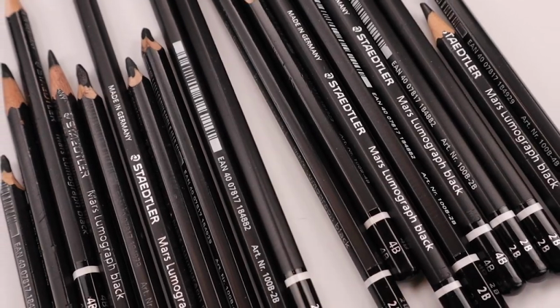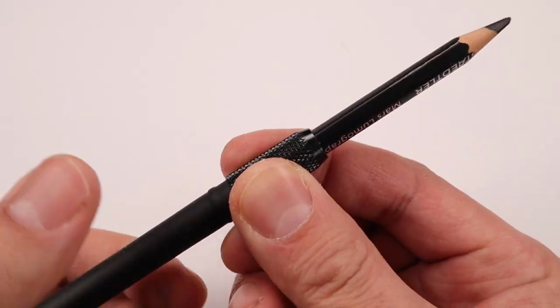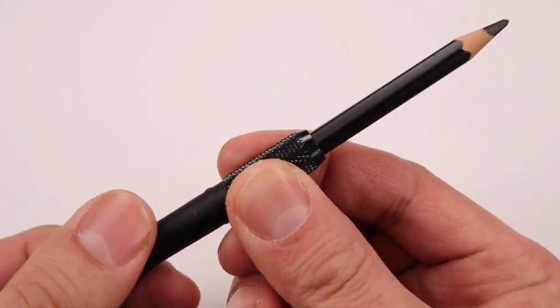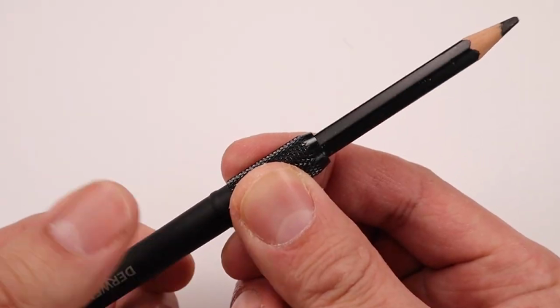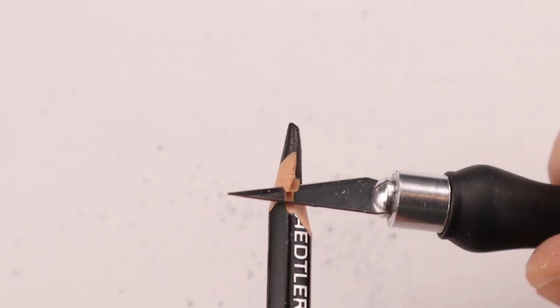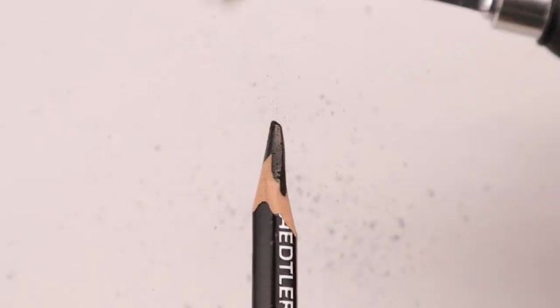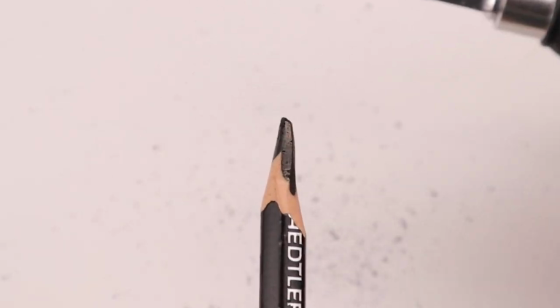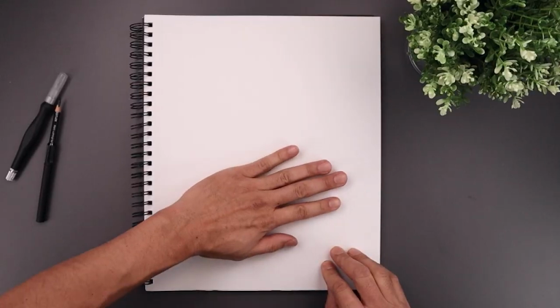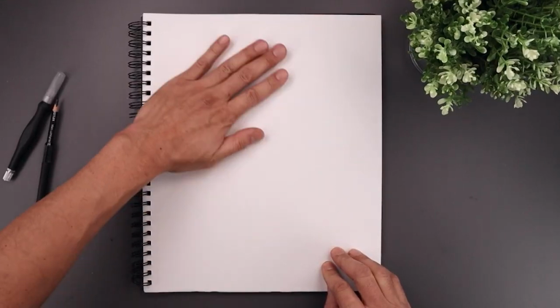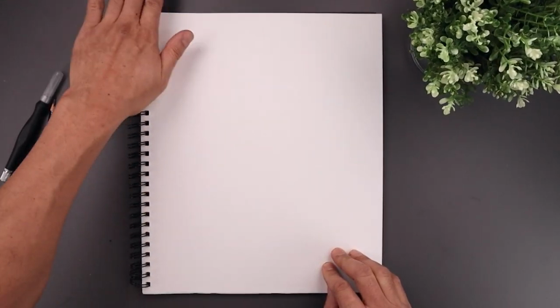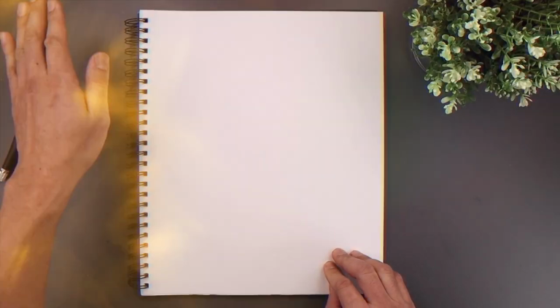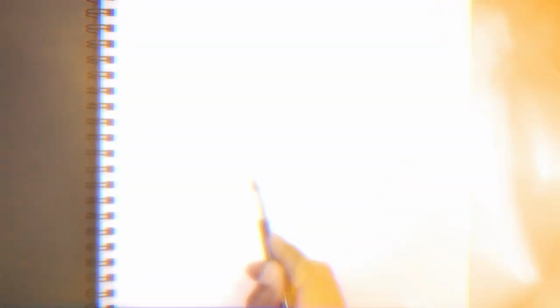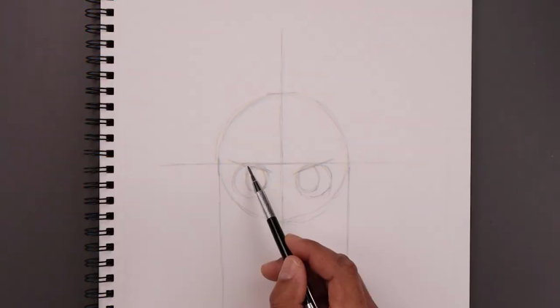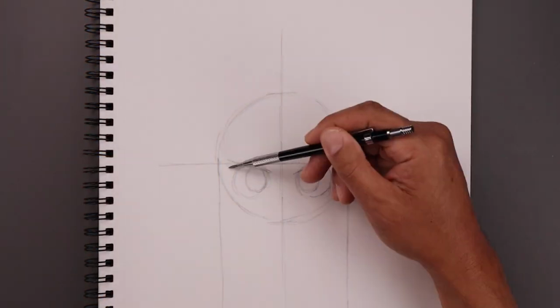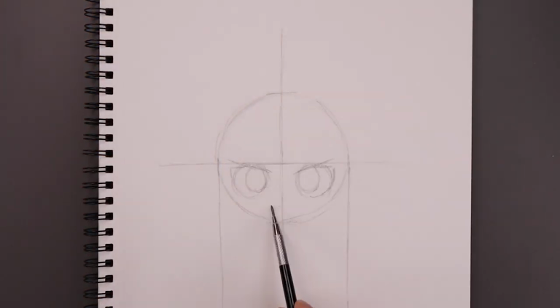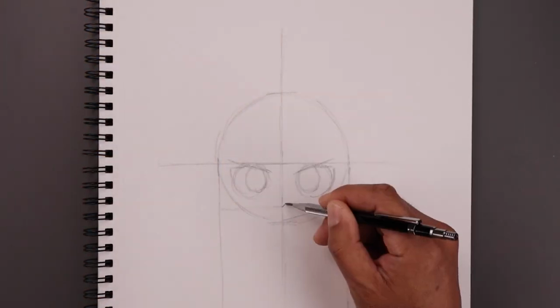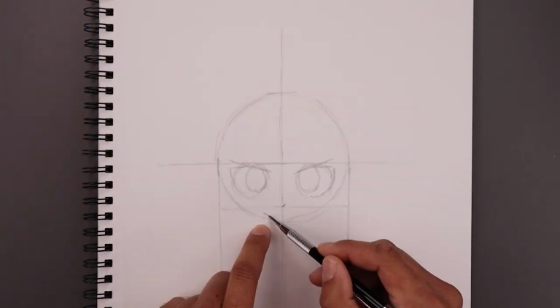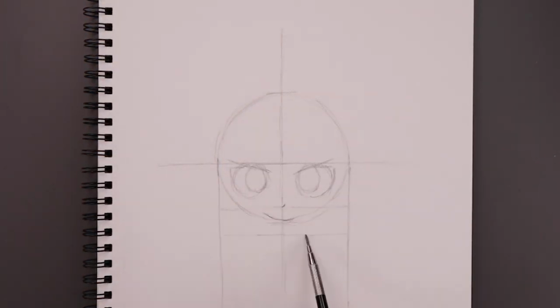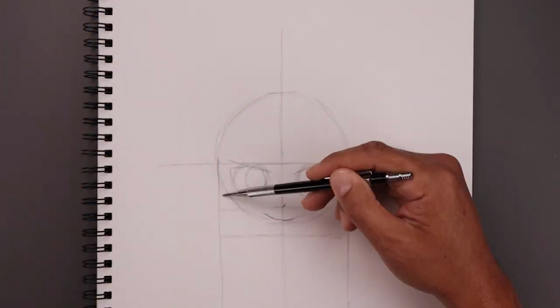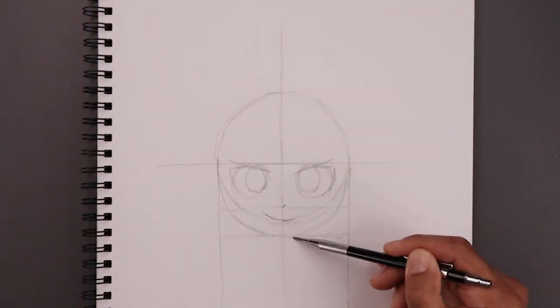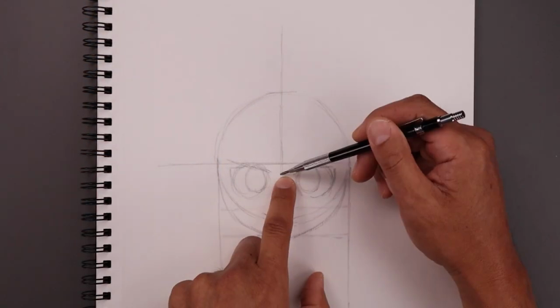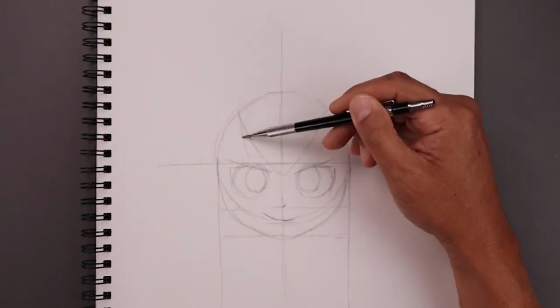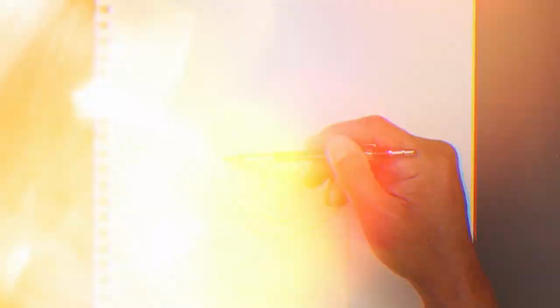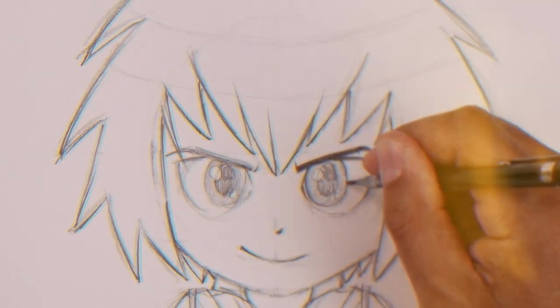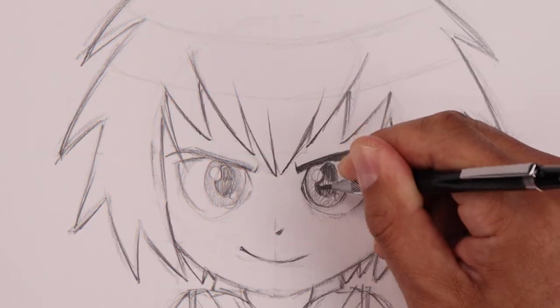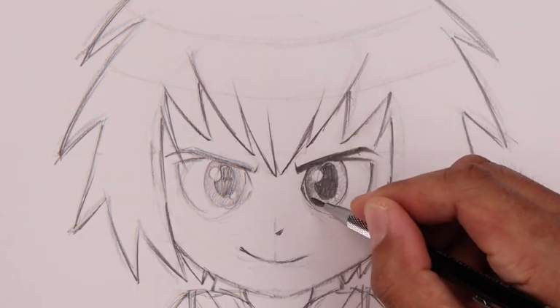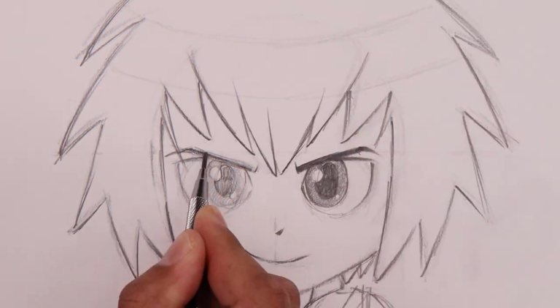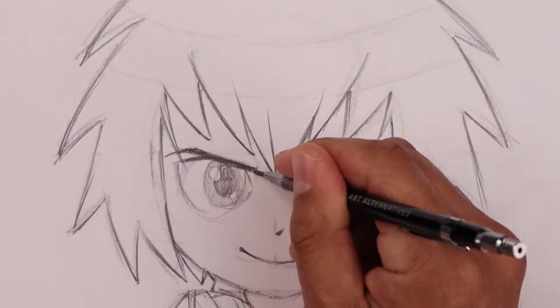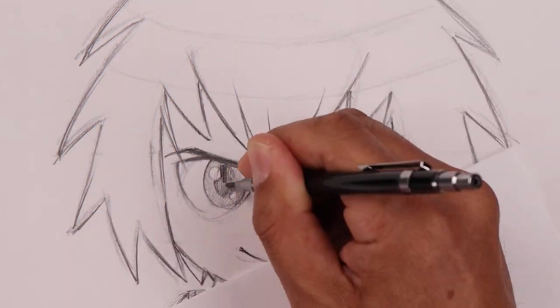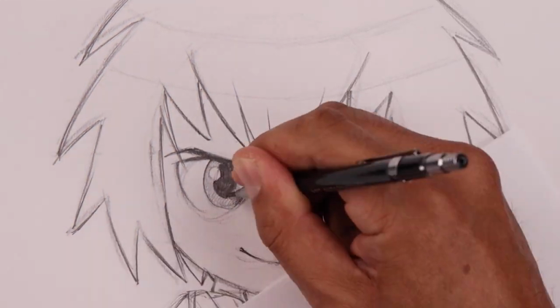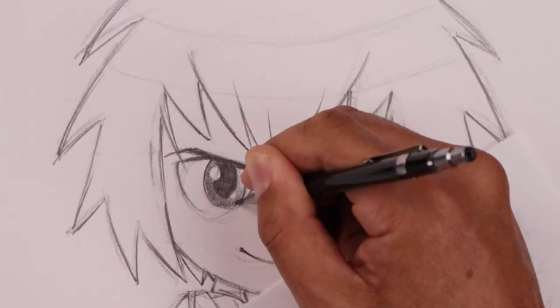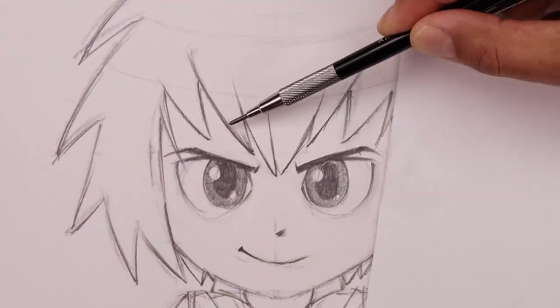What's up everyone and welcome to the club. In today's video, creating a sketch illustration of Penny Parker from the Spider-Verse.